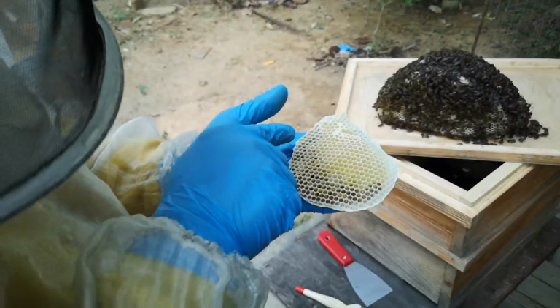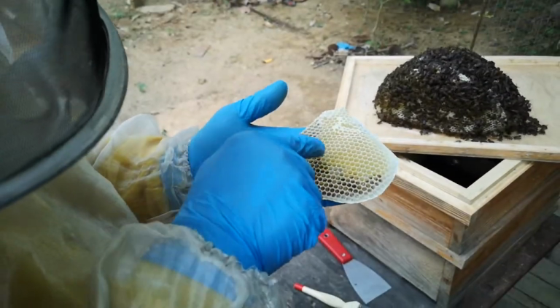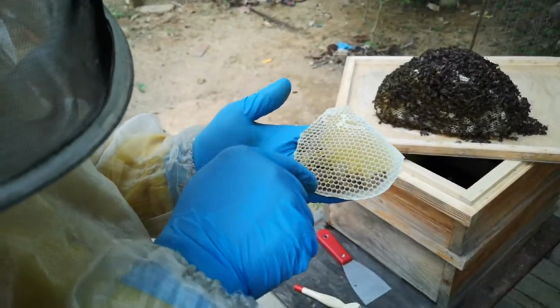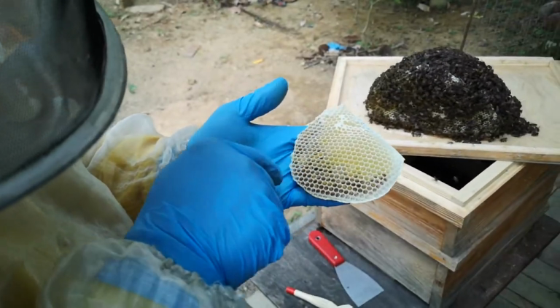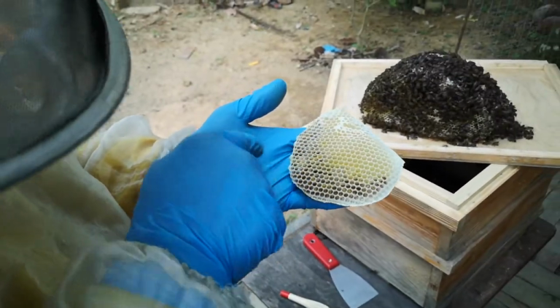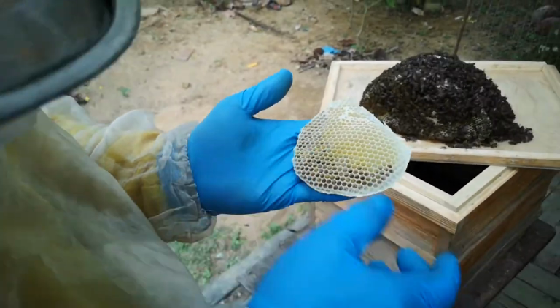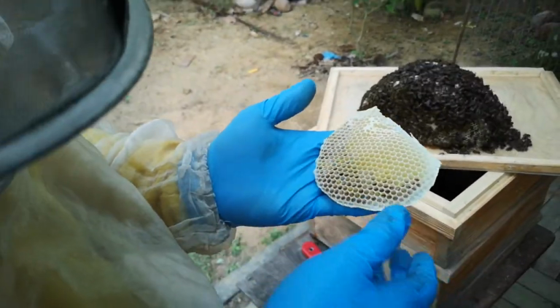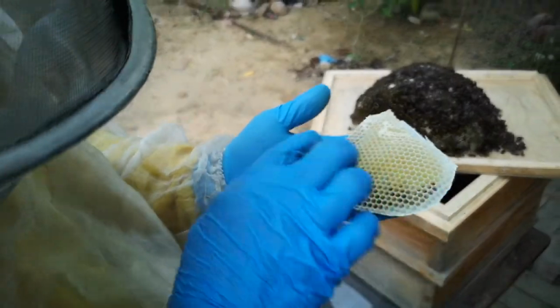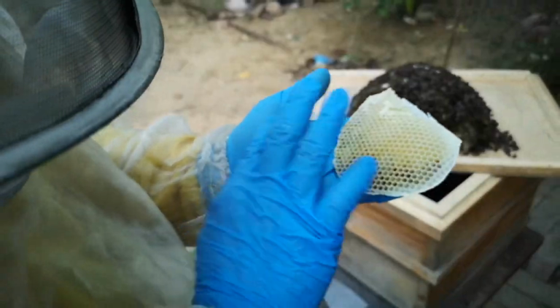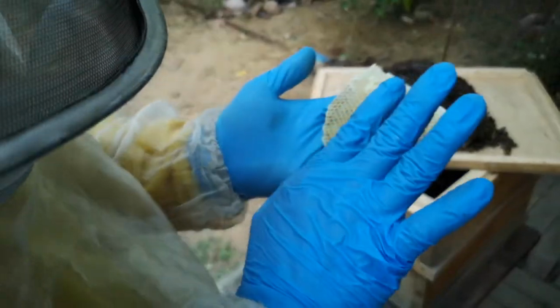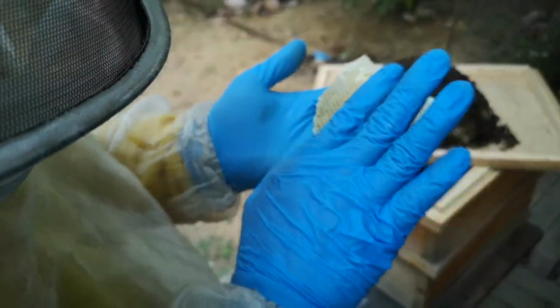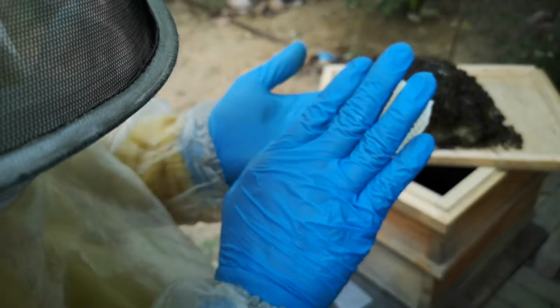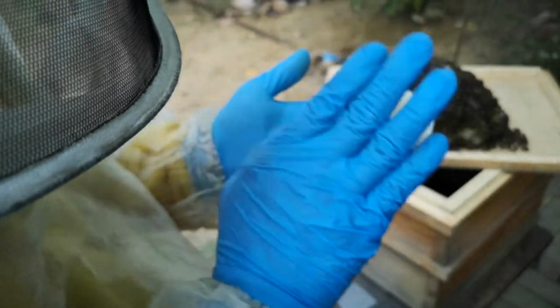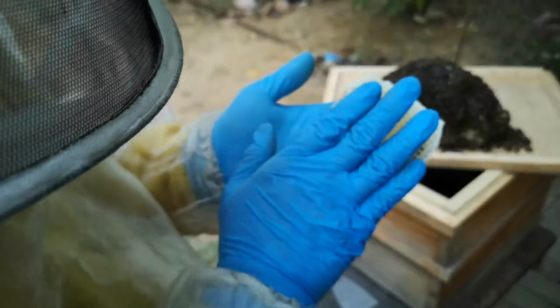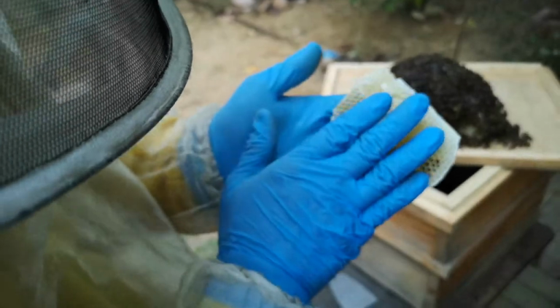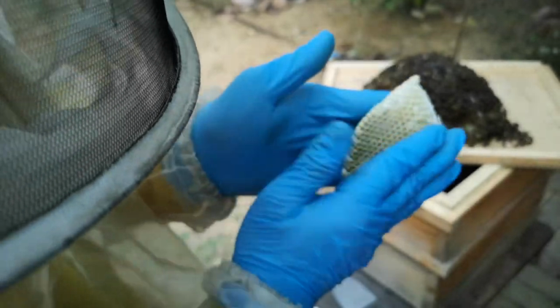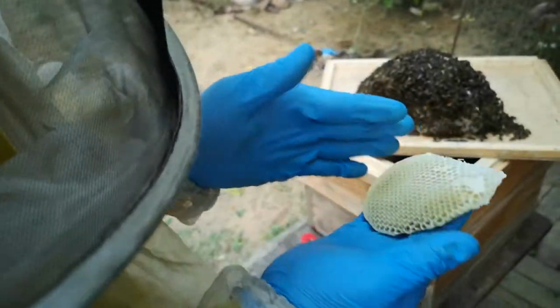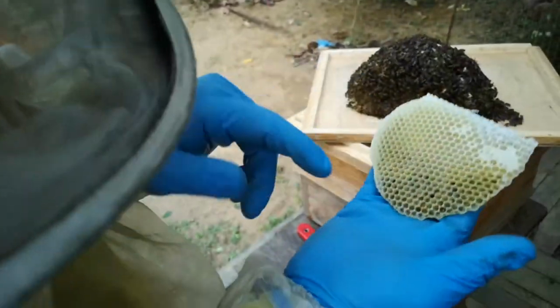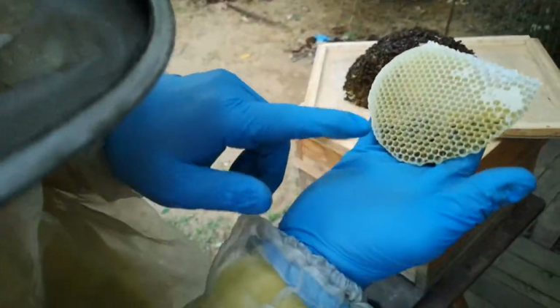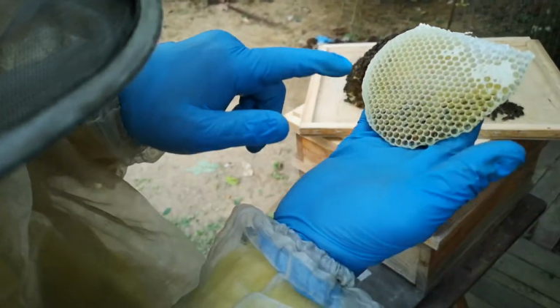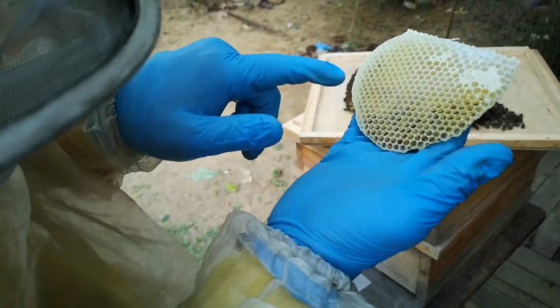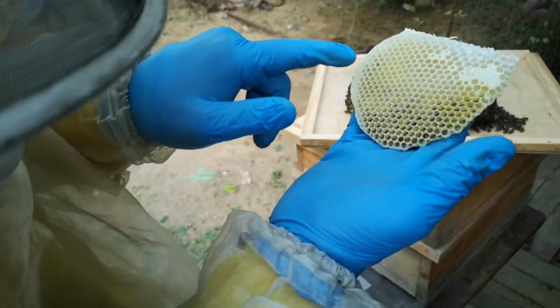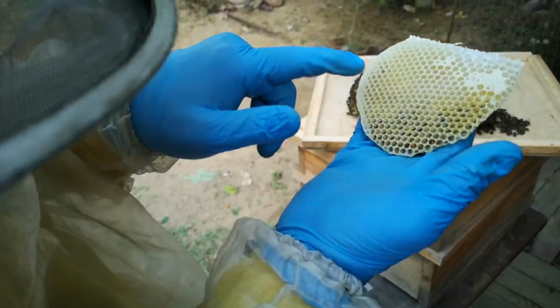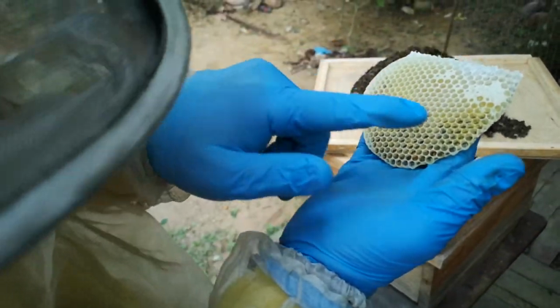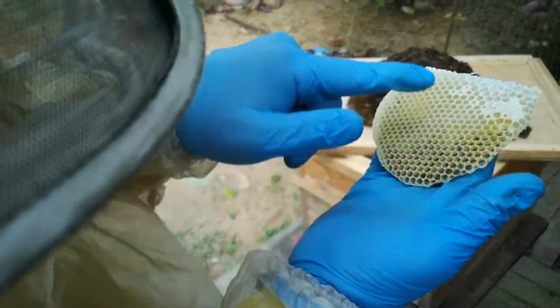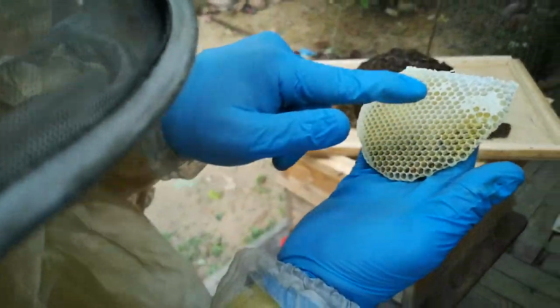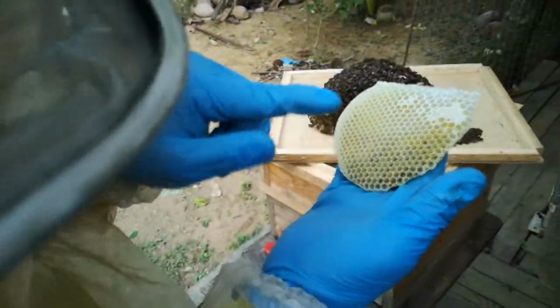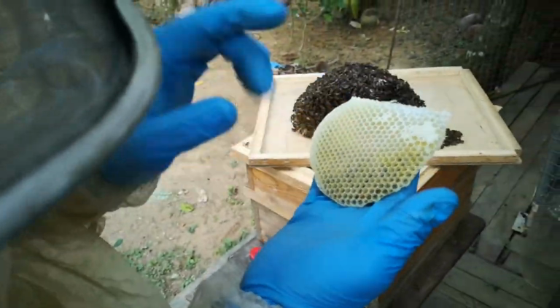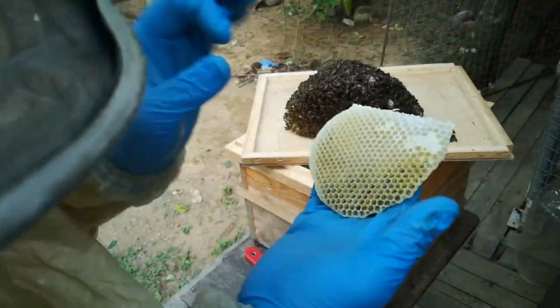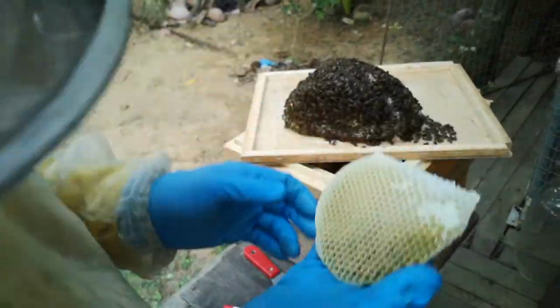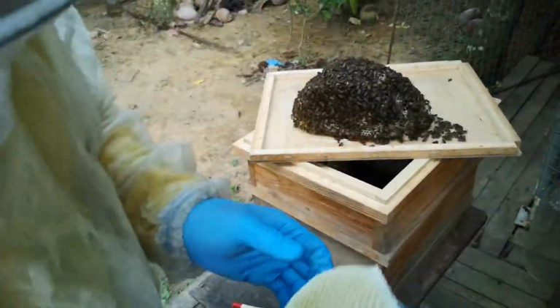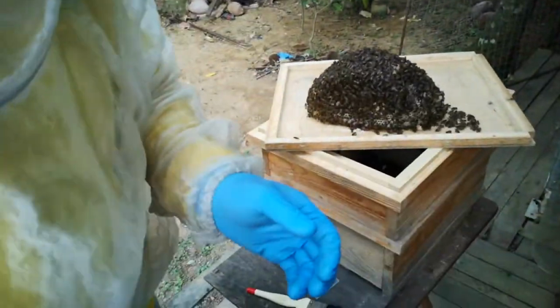Then finally you just try the honey. This whole piece is safe to eat because there's no babies — just check there's no babies — so it's okay to eat them.